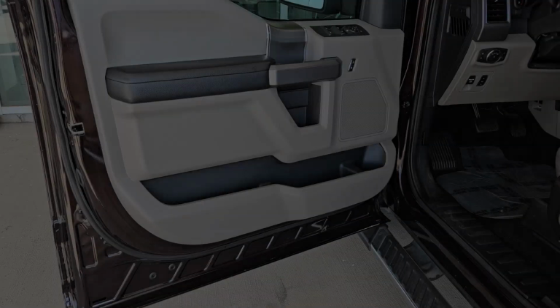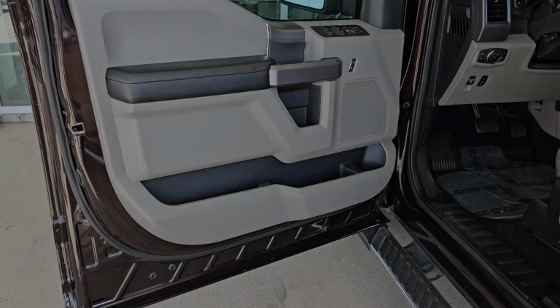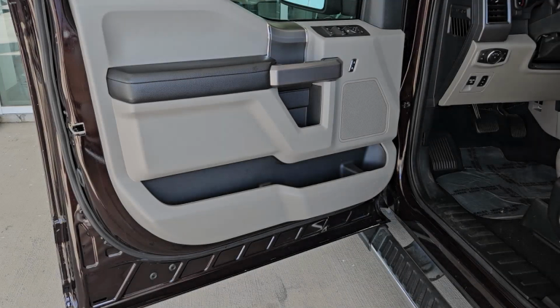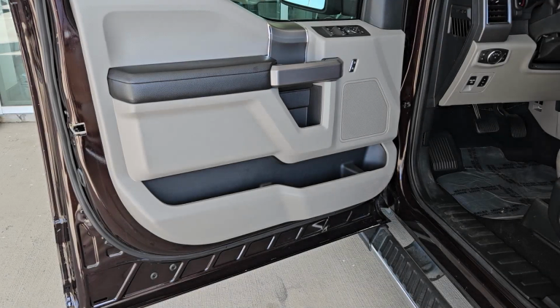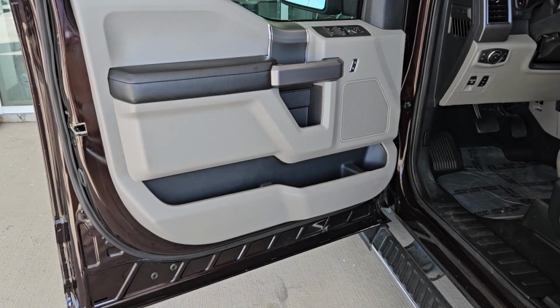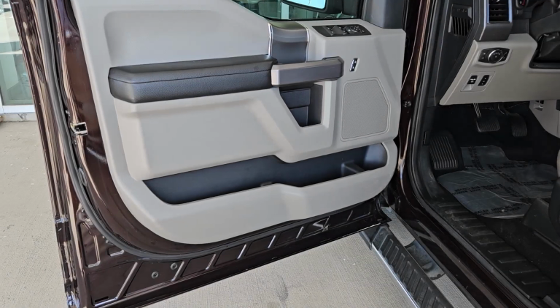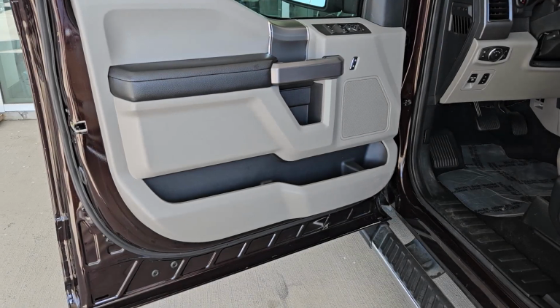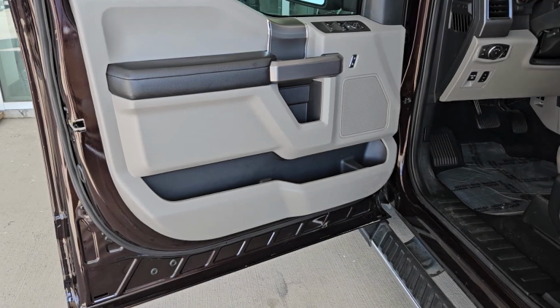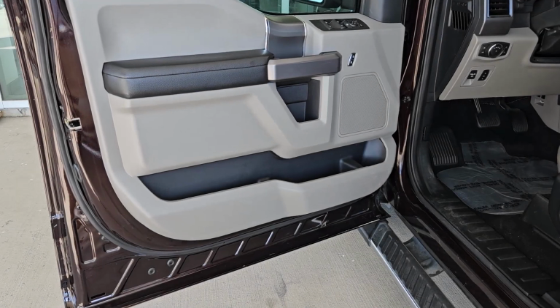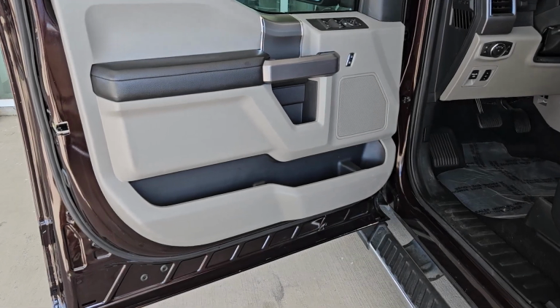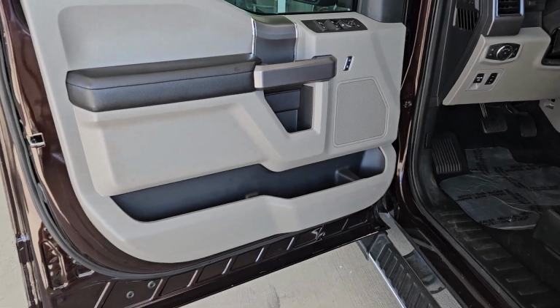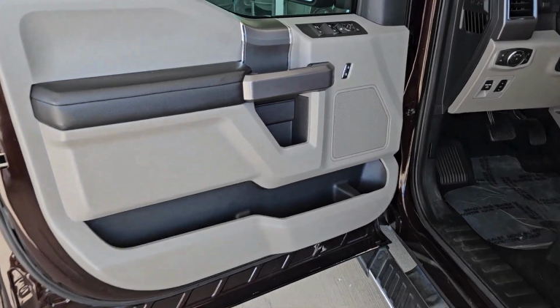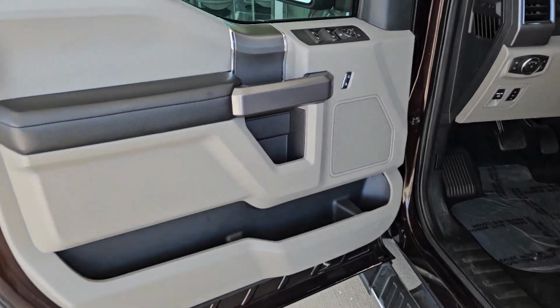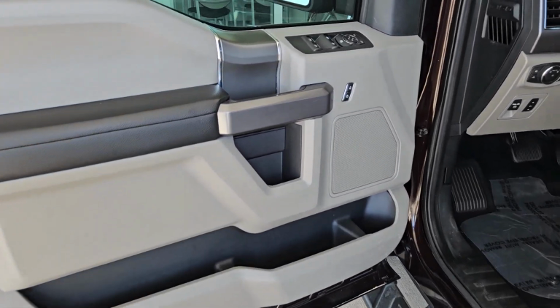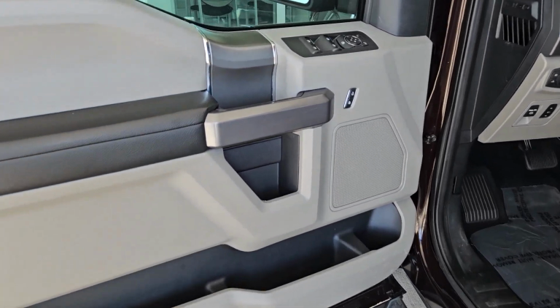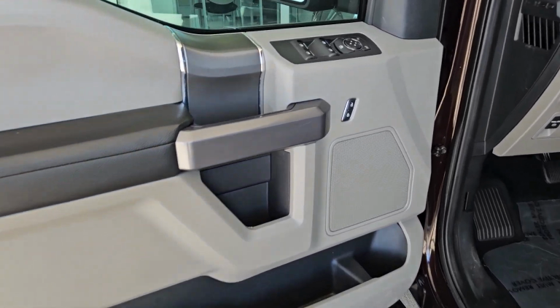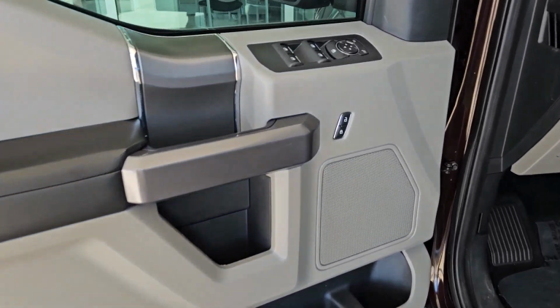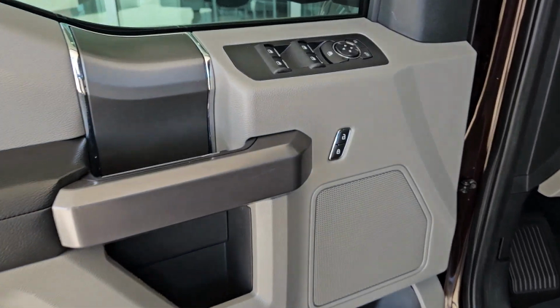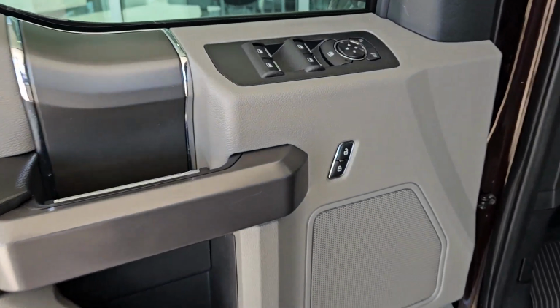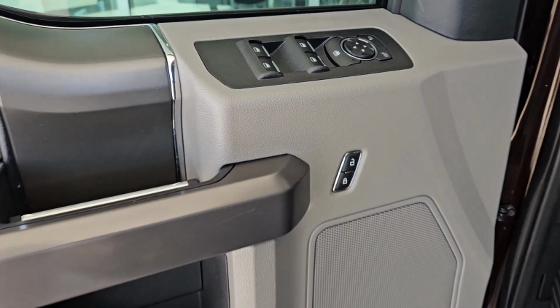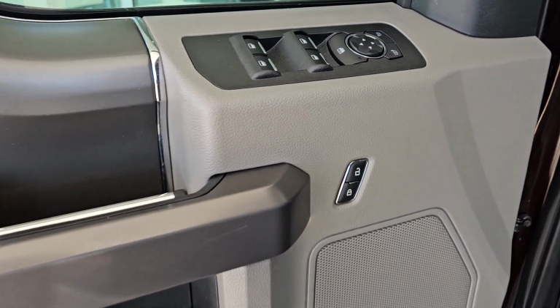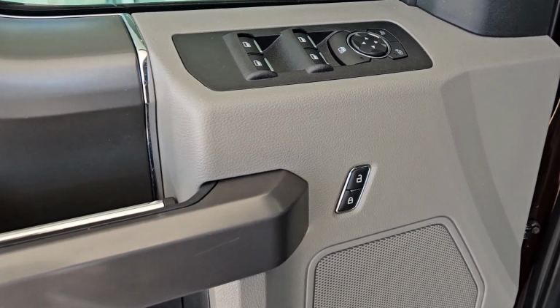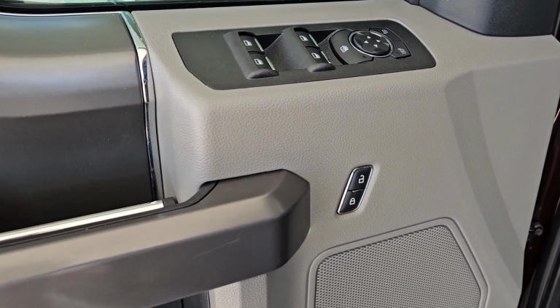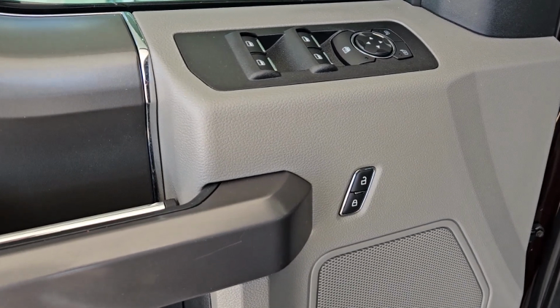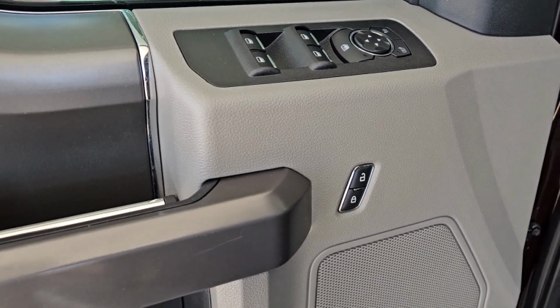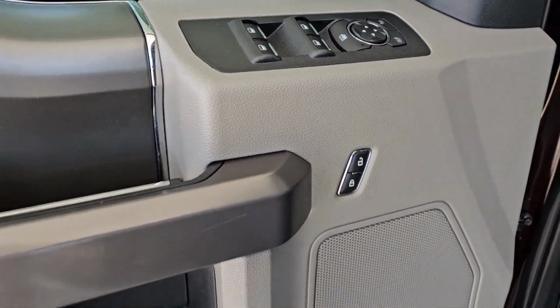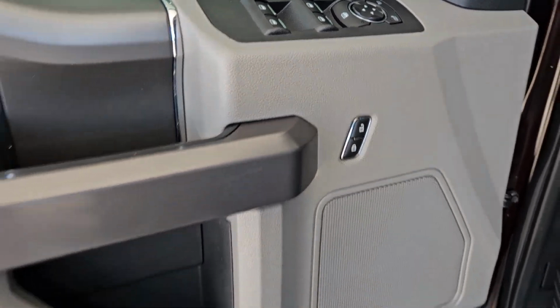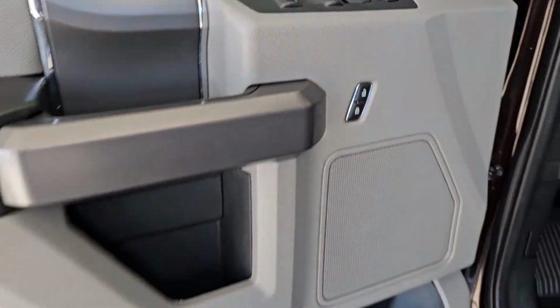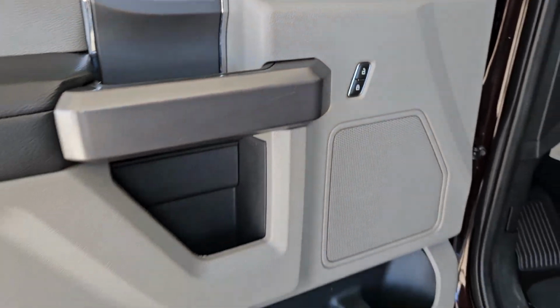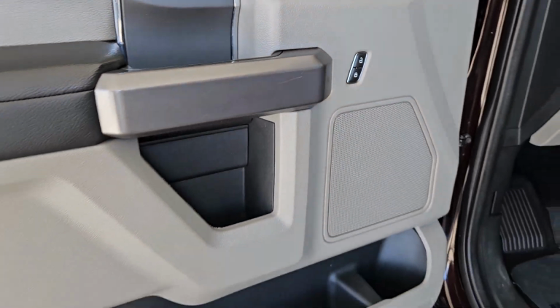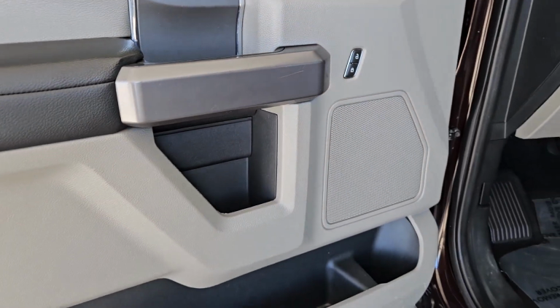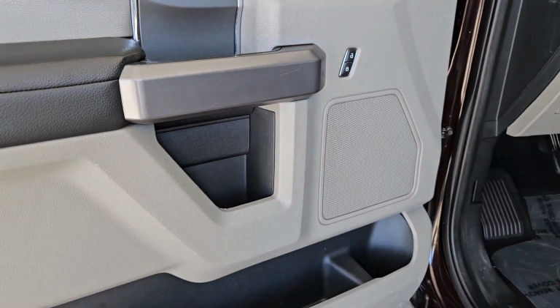Running boards, side steps, auto-dimming rear view mirror, rear all-season tires, adjustable pedals.